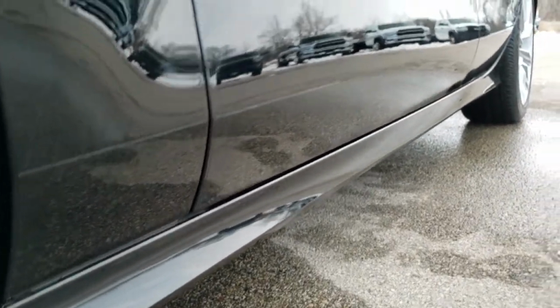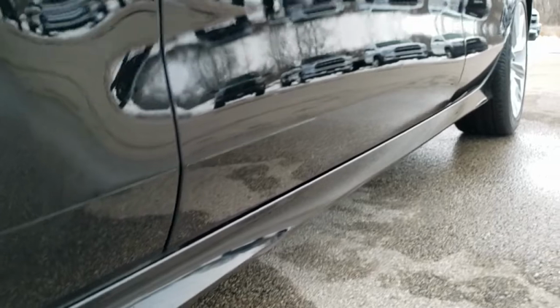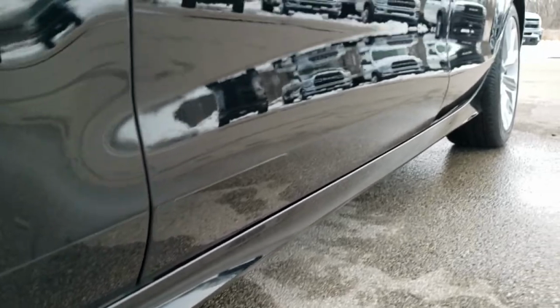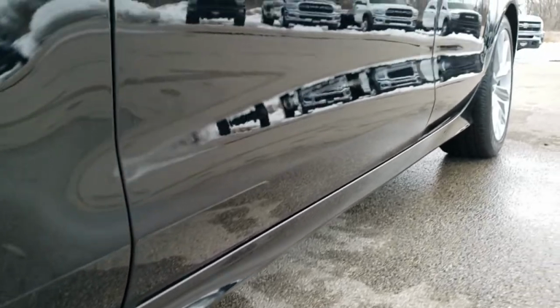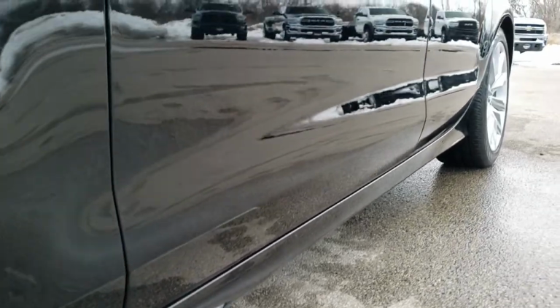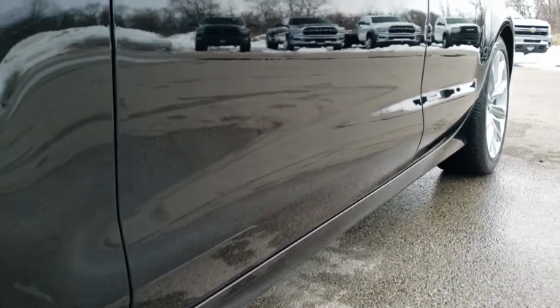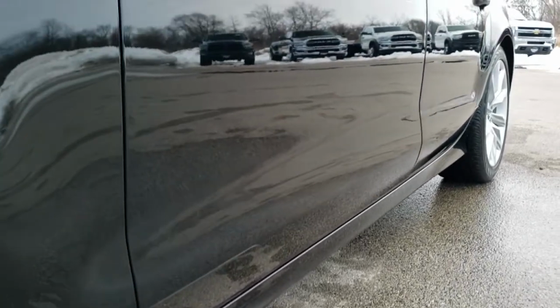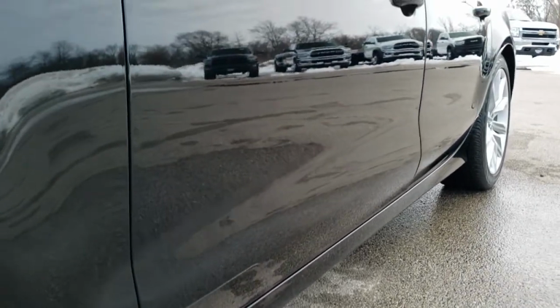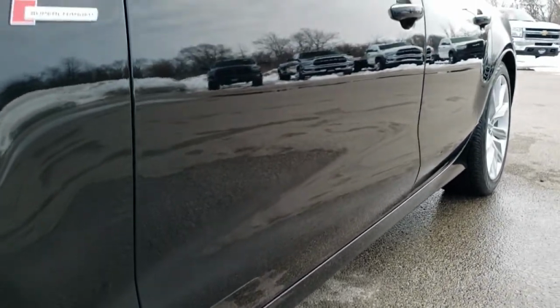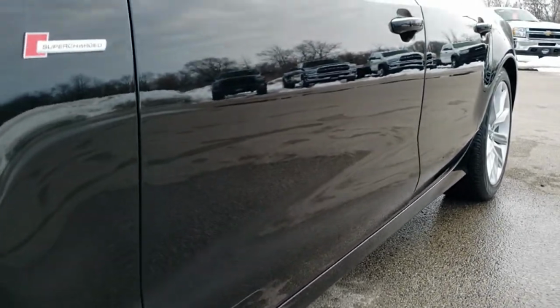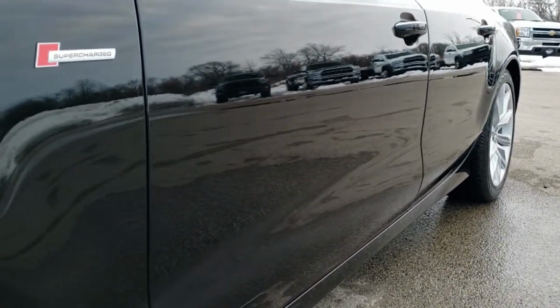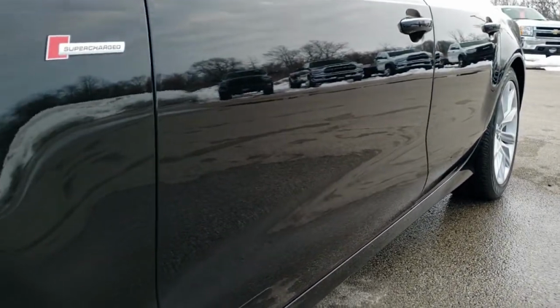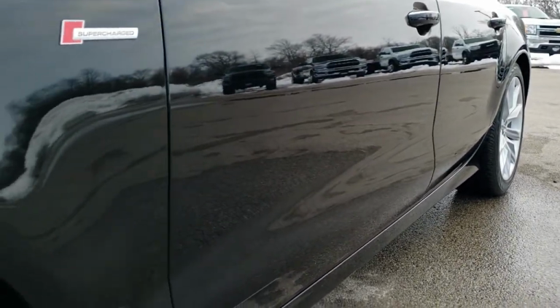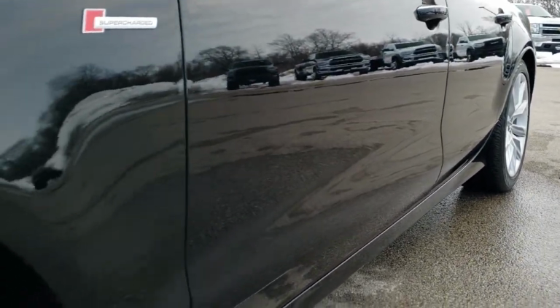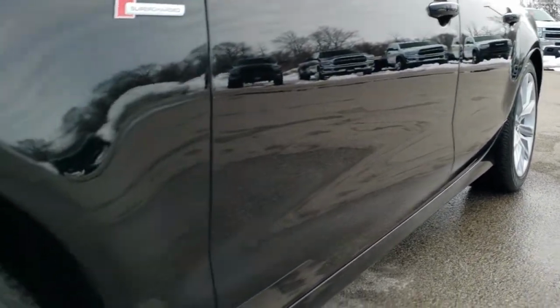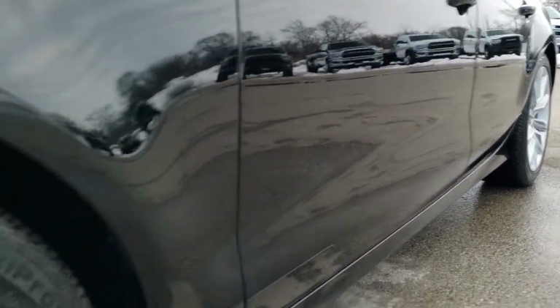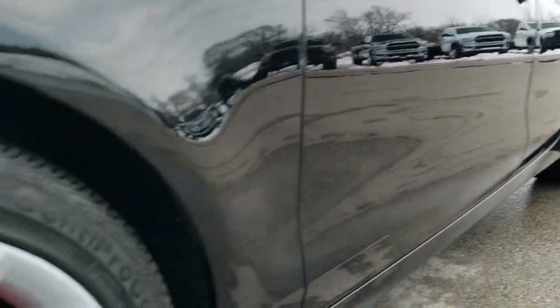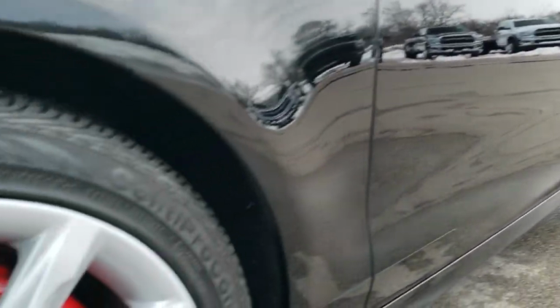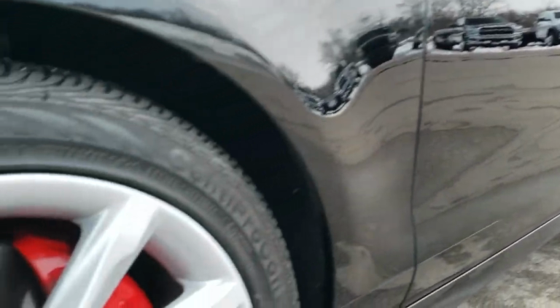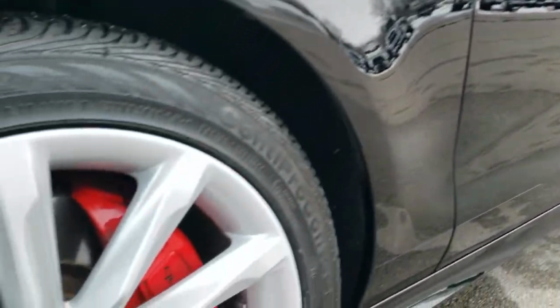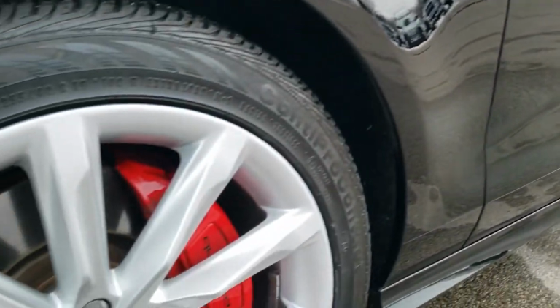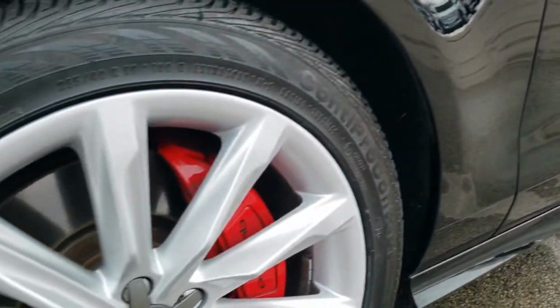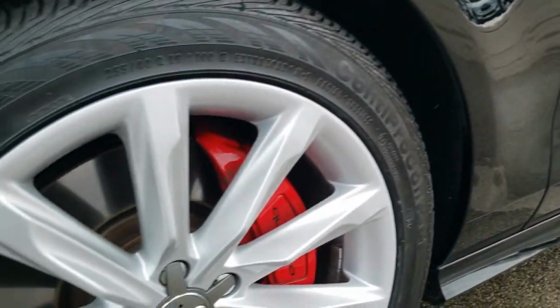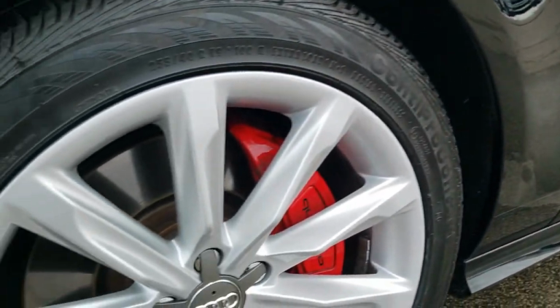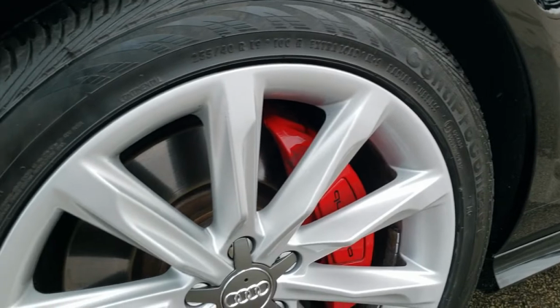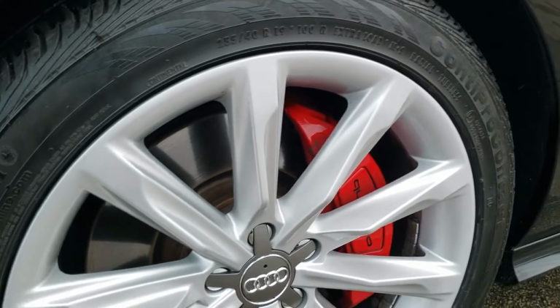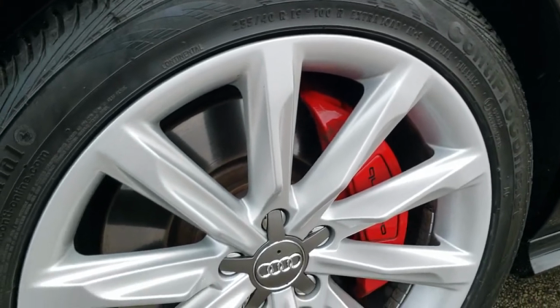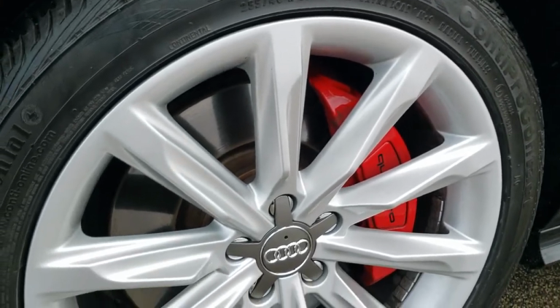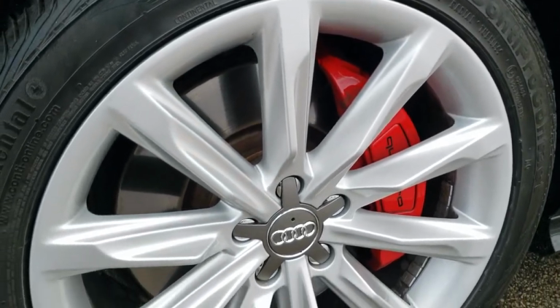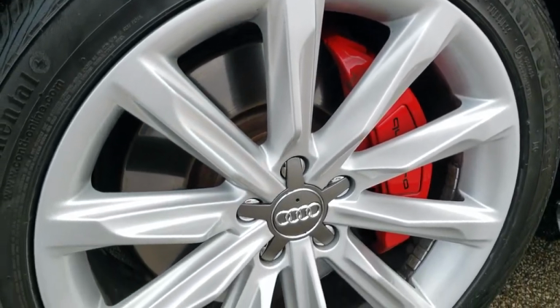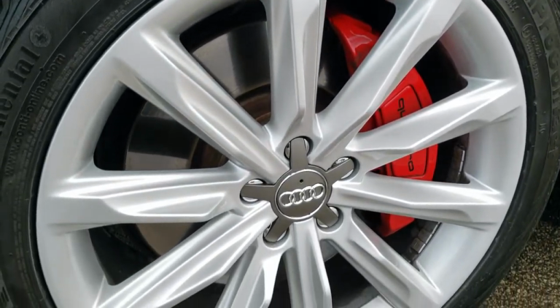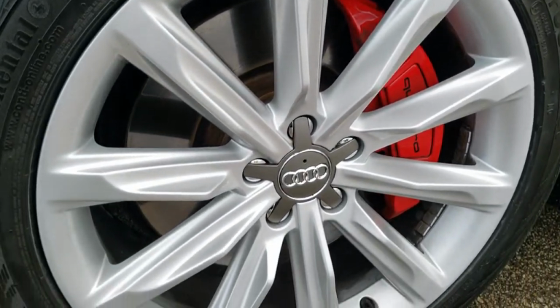If you want to check out more photos of this car, in the upper right hand part of the screen is a link right to our website. Click that and check us out there.